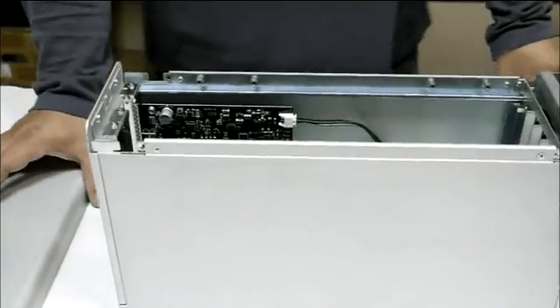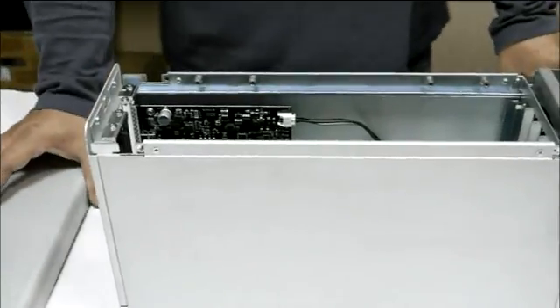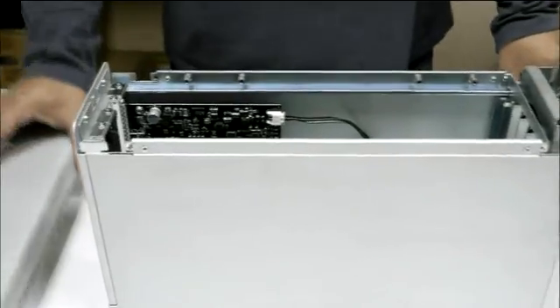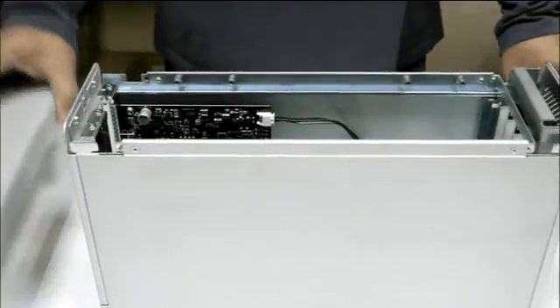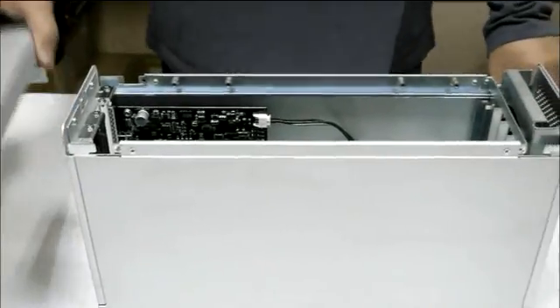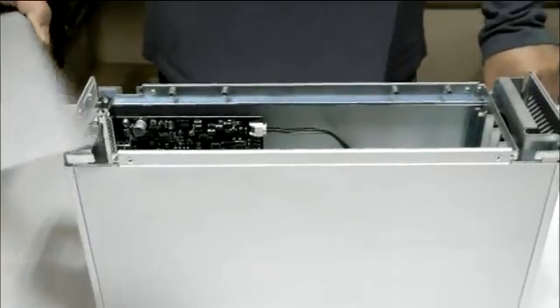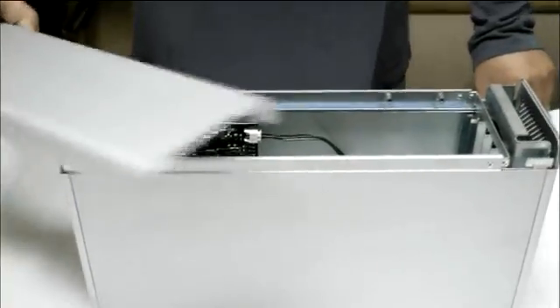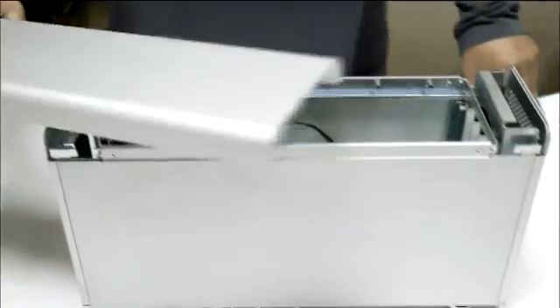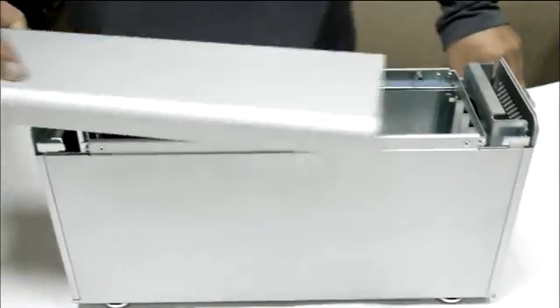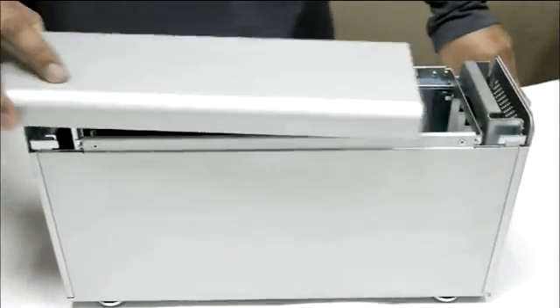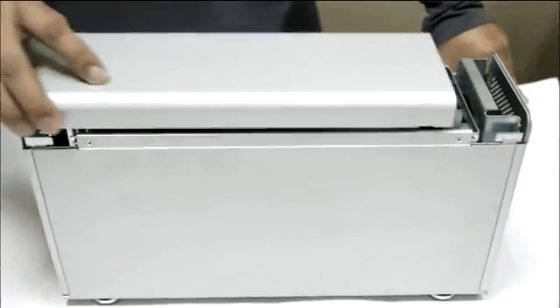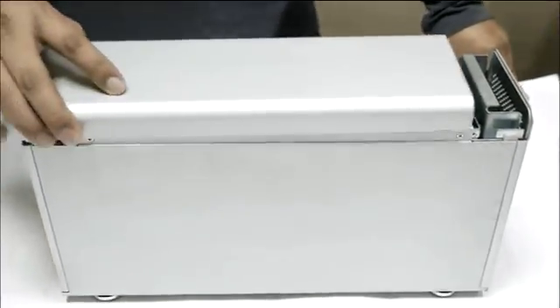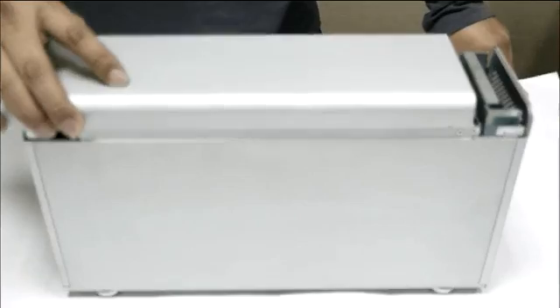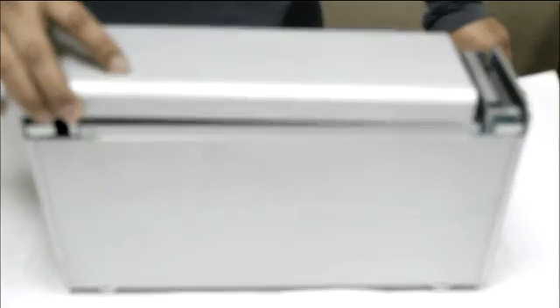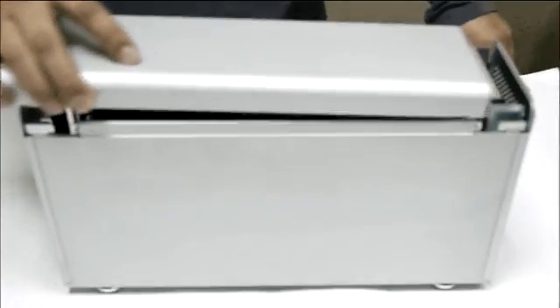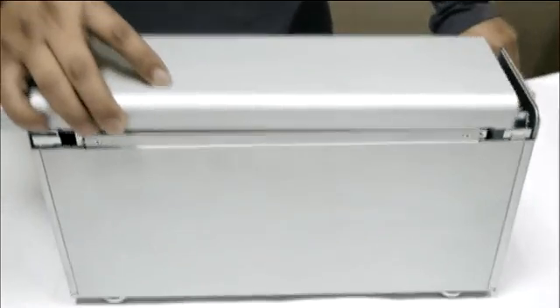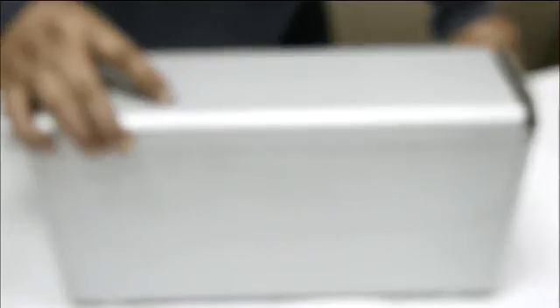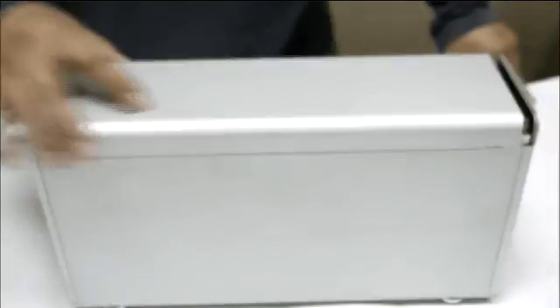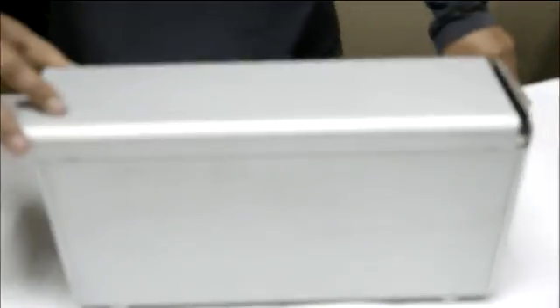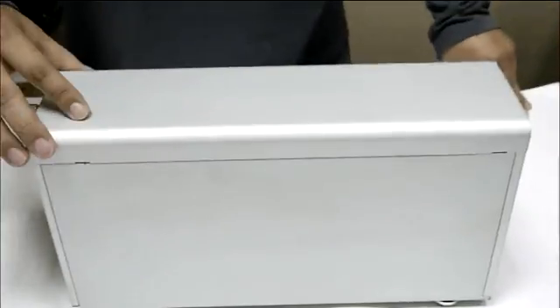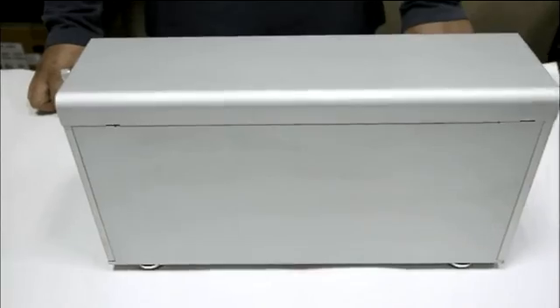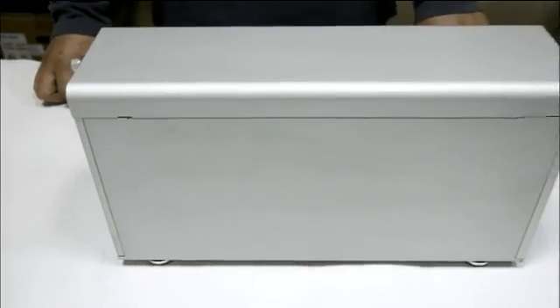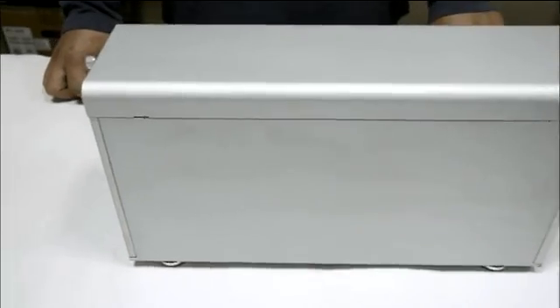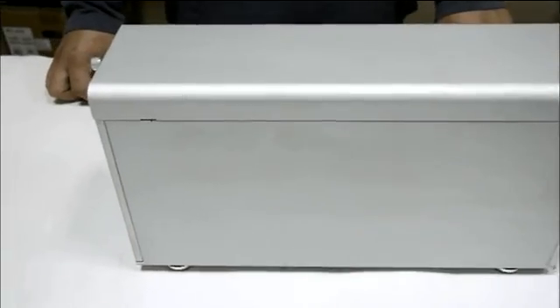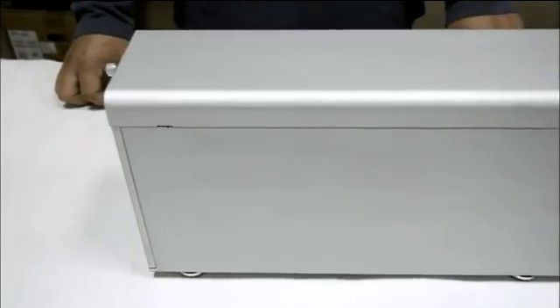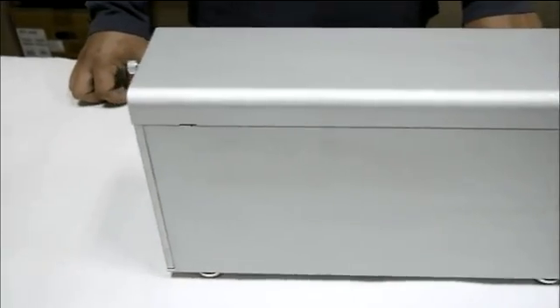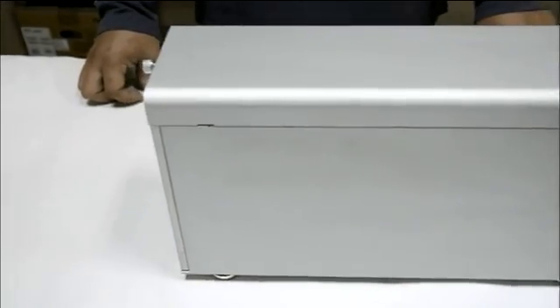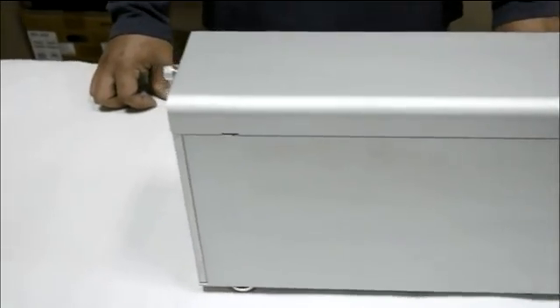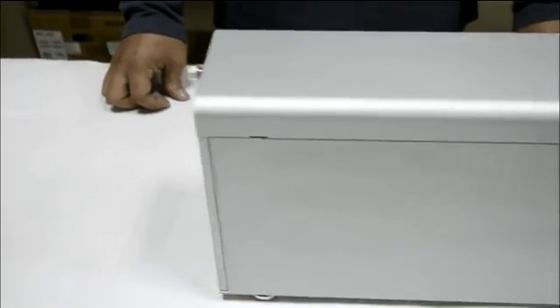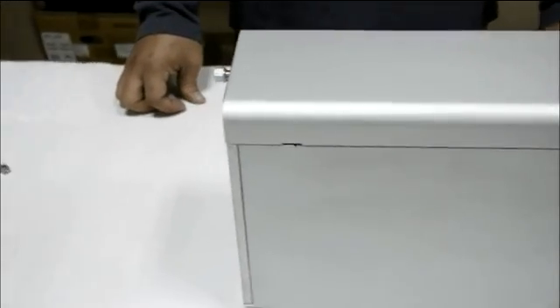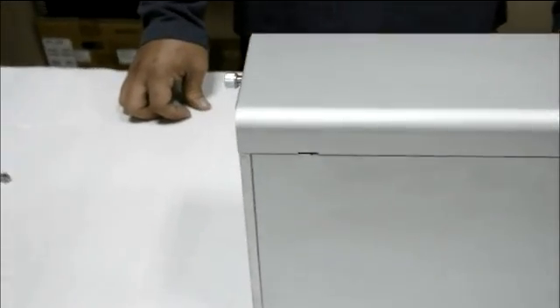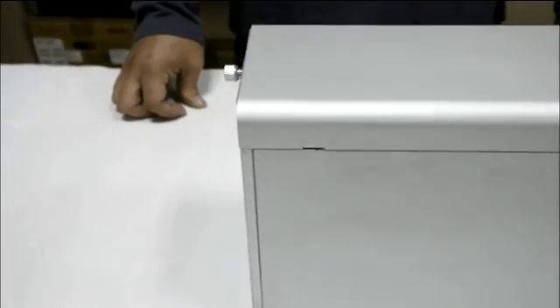Recover the top cover and tighten the thumb screw. Changing the enclosure into a Thunderbolt one is now completed.